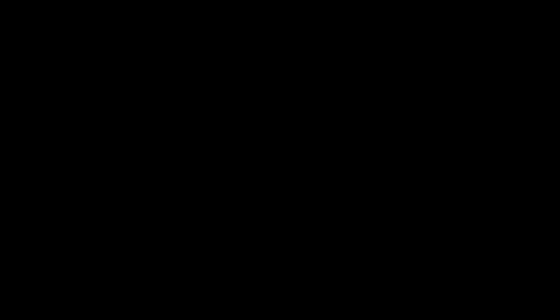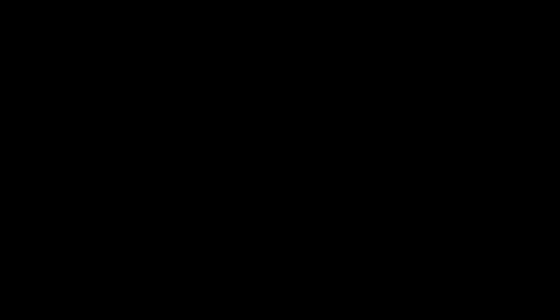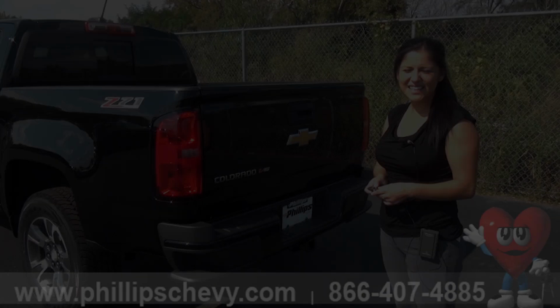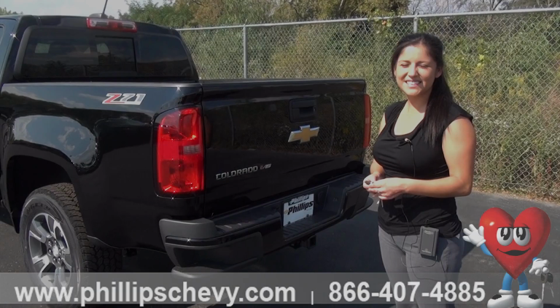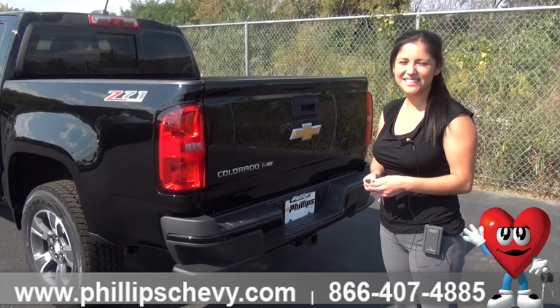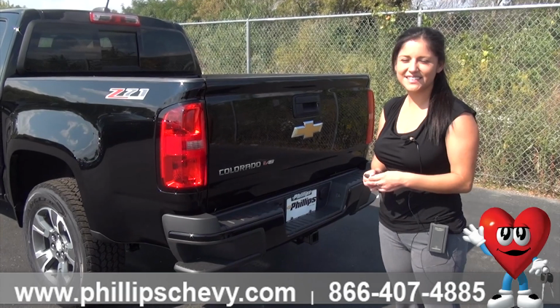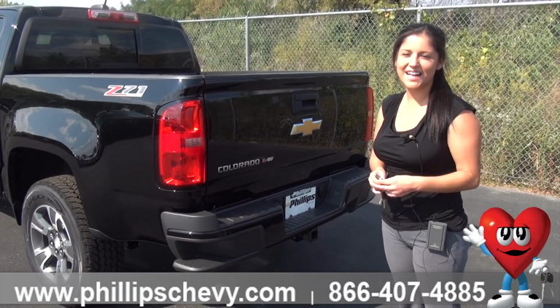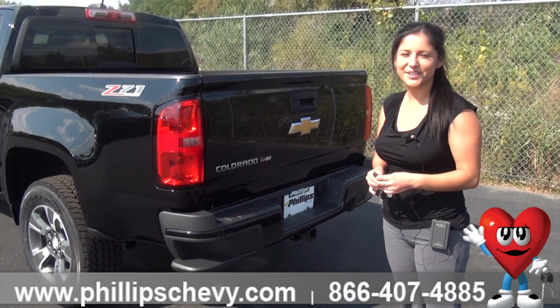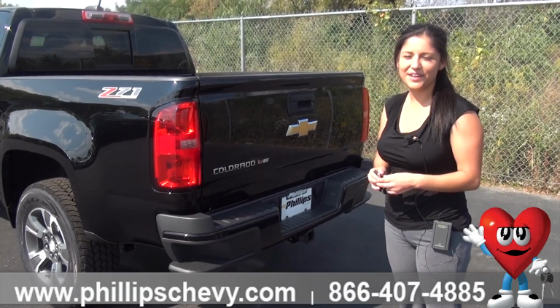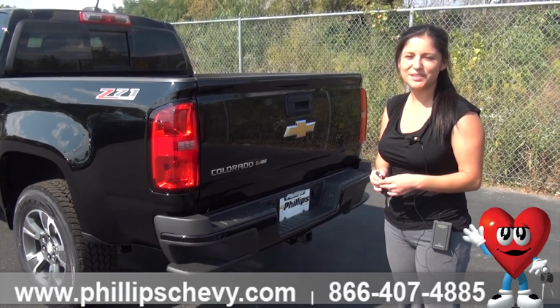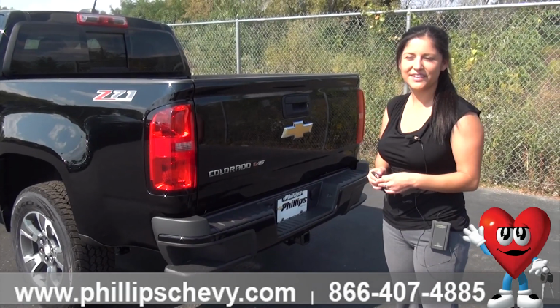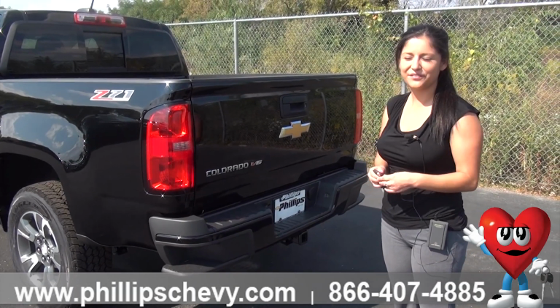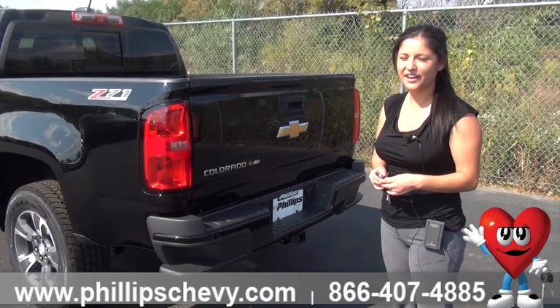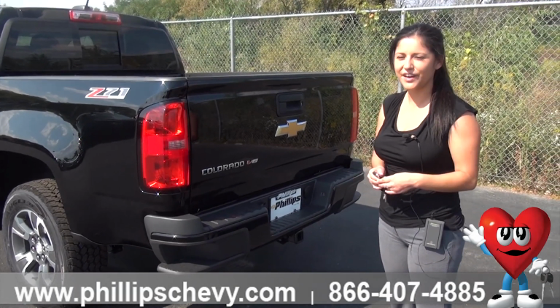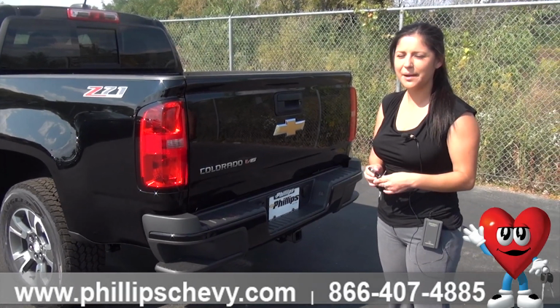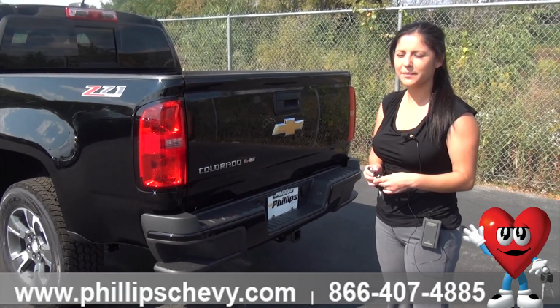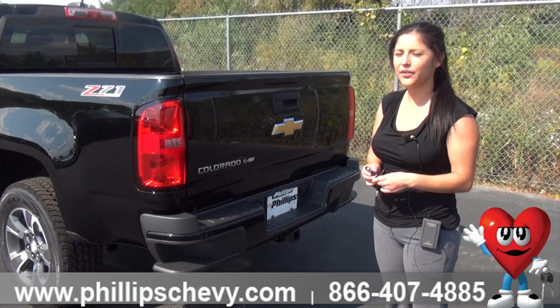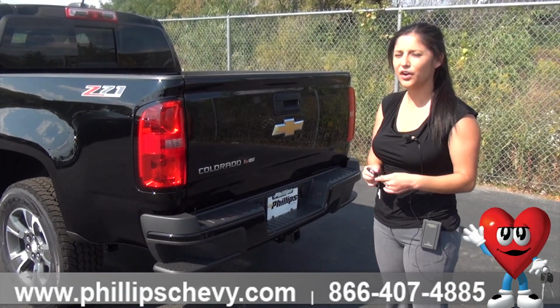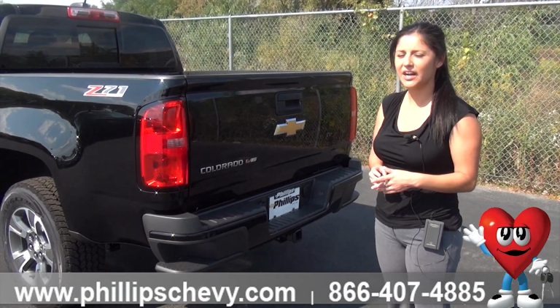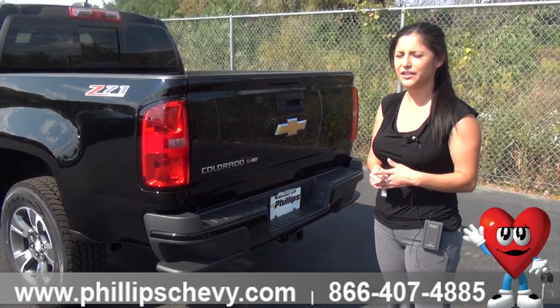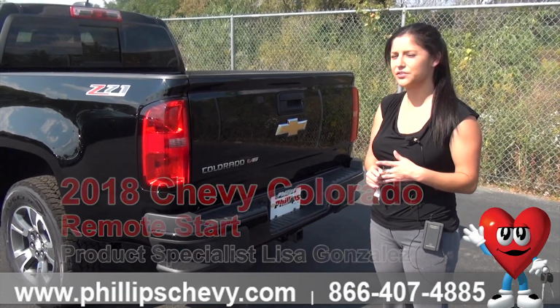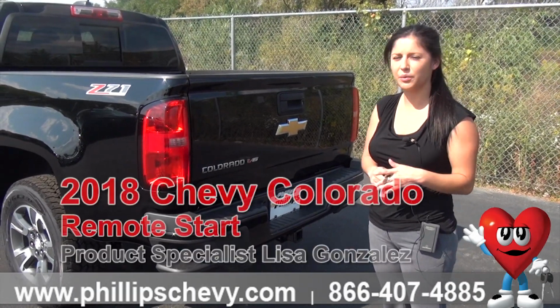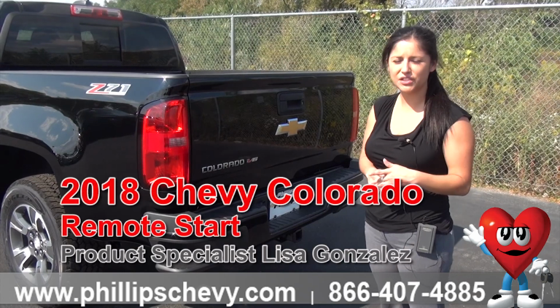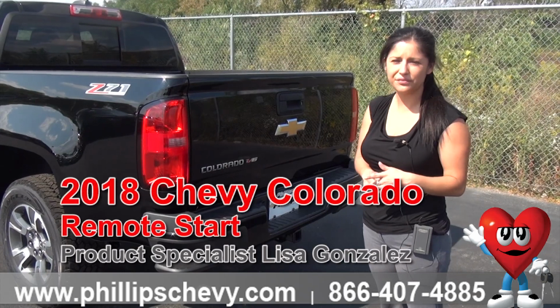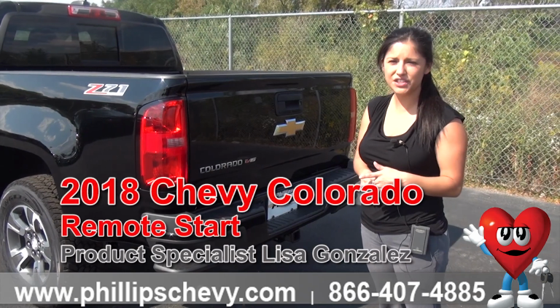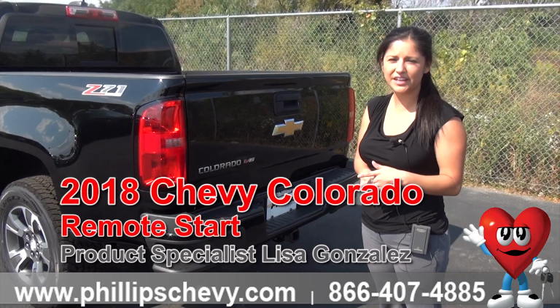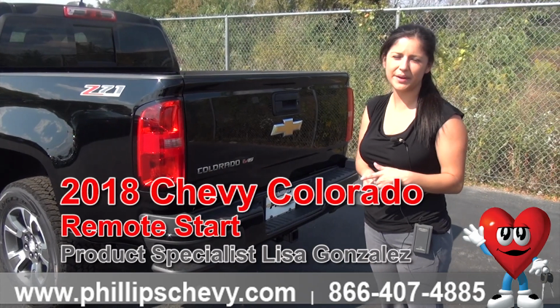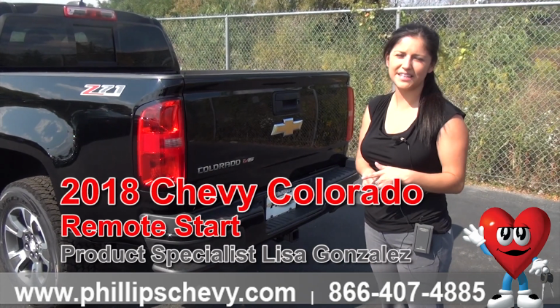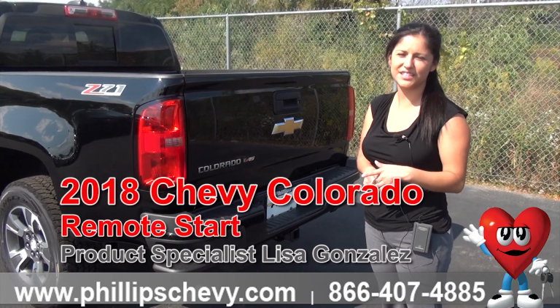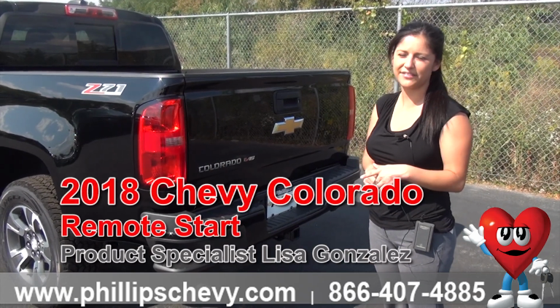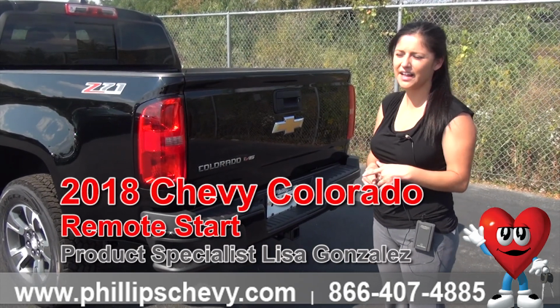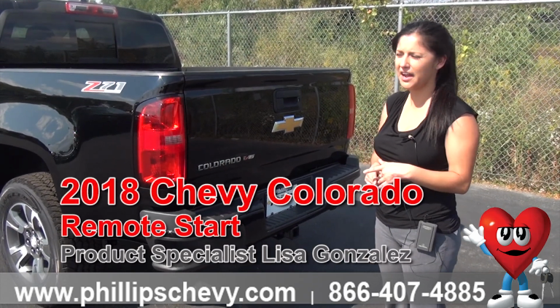Hi guys, this is Lisa Gonzalez here with Phillips Chevrolet in Frankfurt. I'm going to be going over how to use the remote start feature on a 2018 Chevy Colorado.